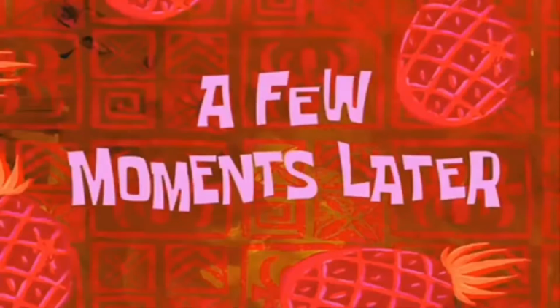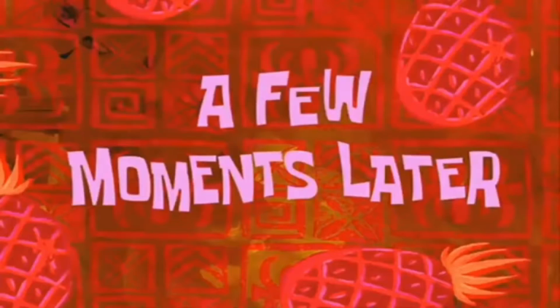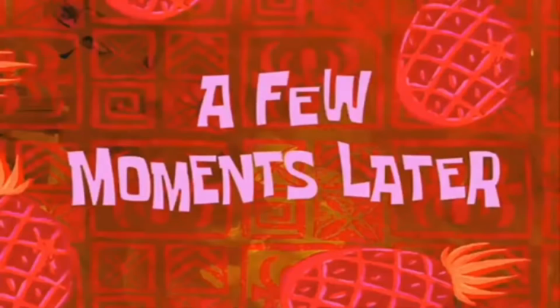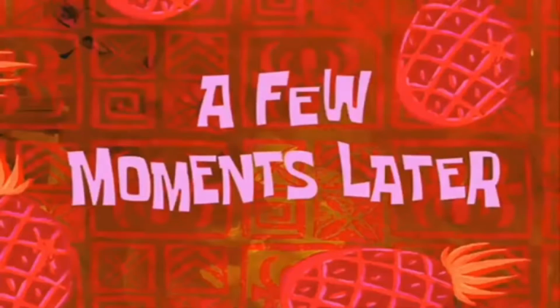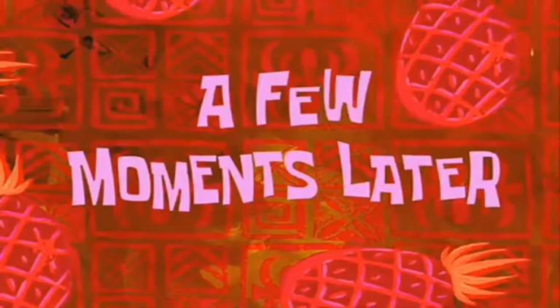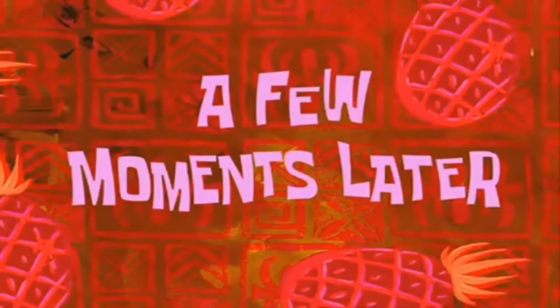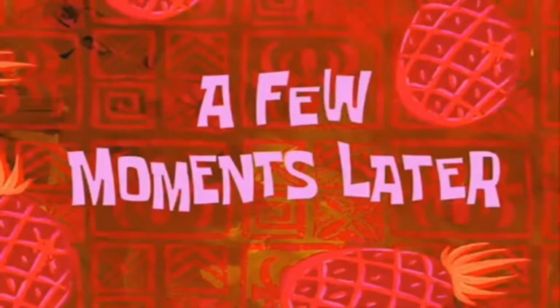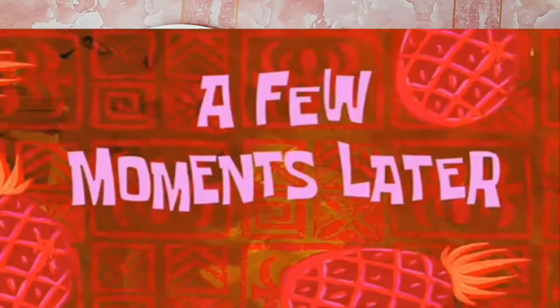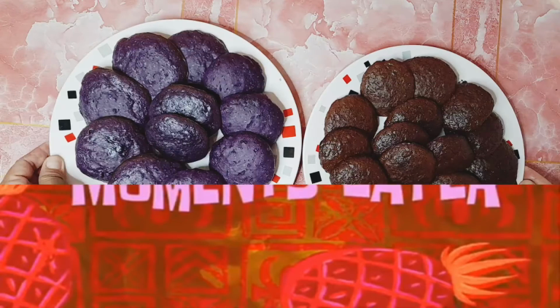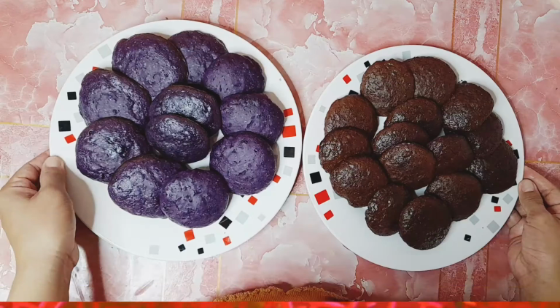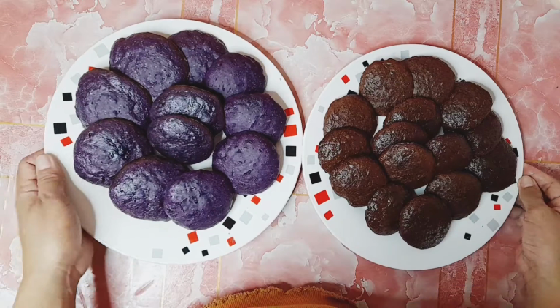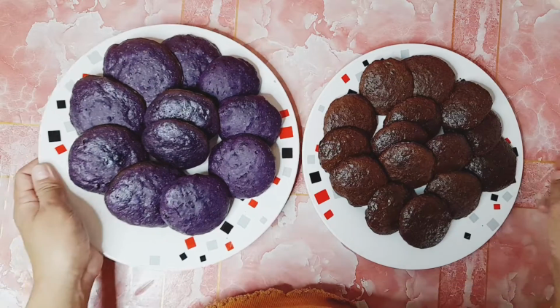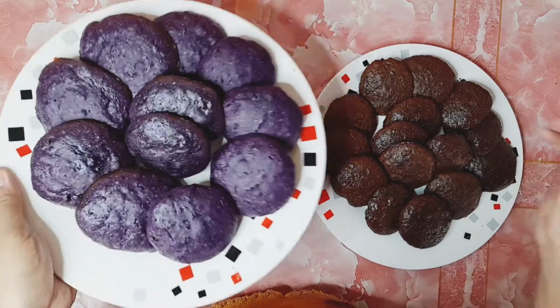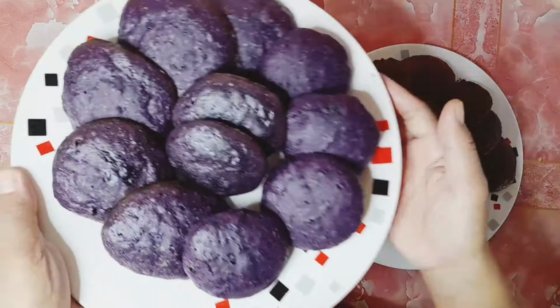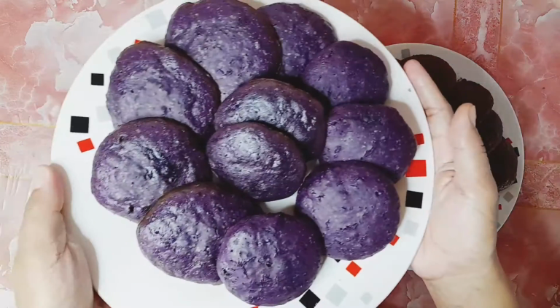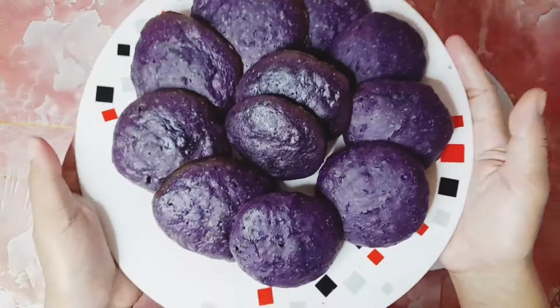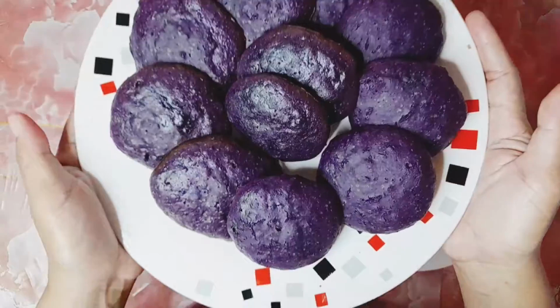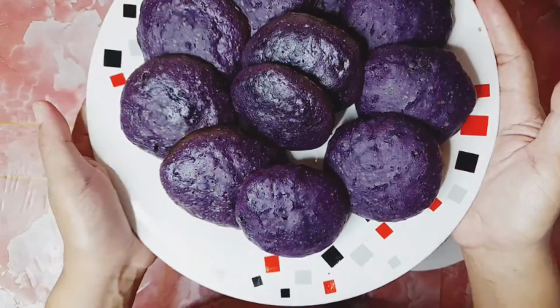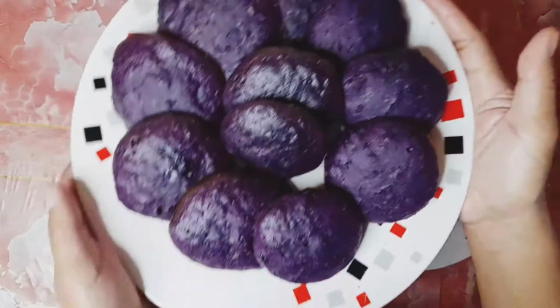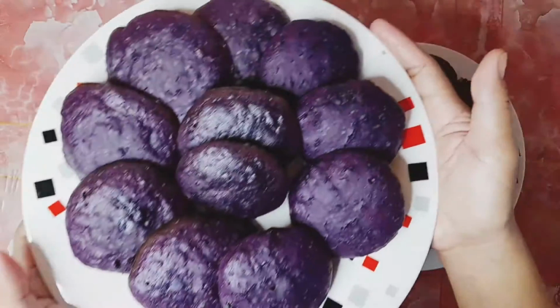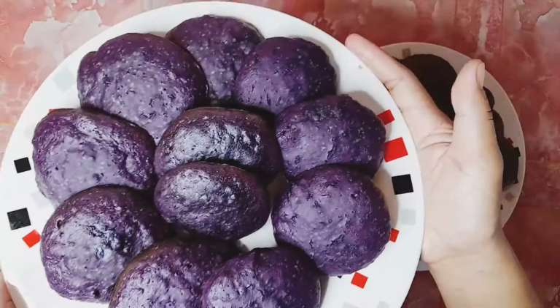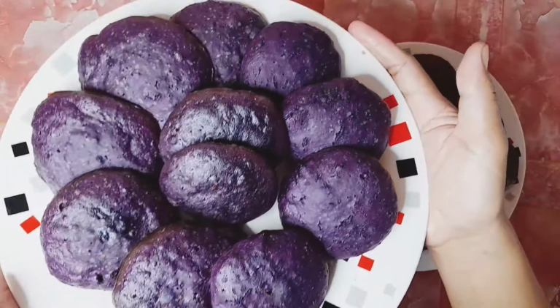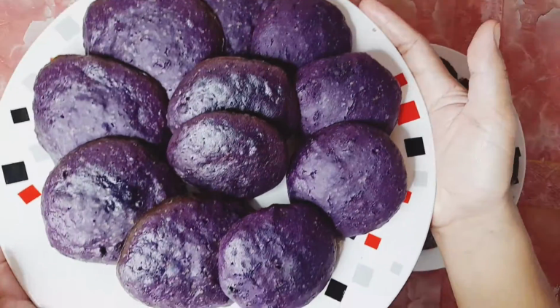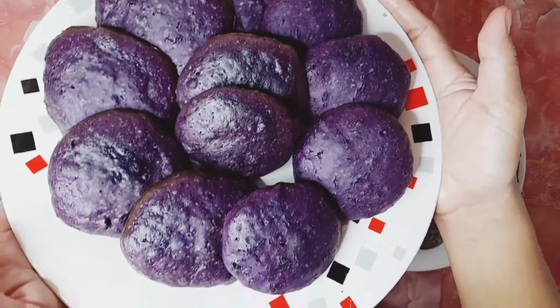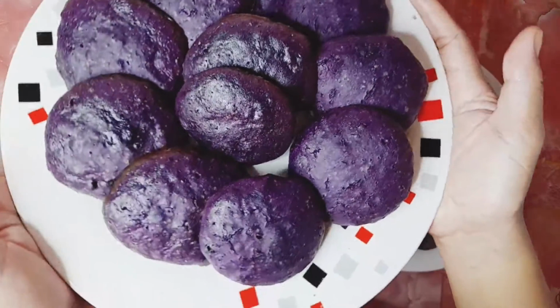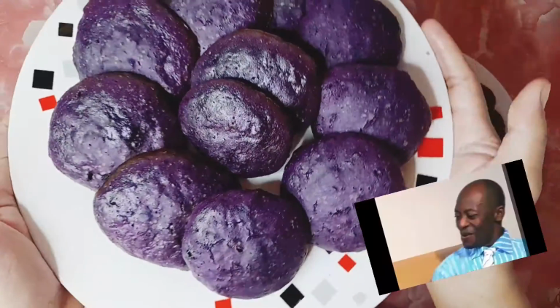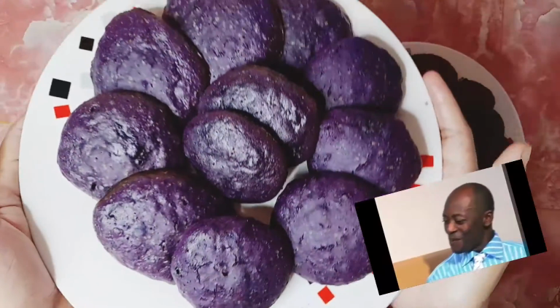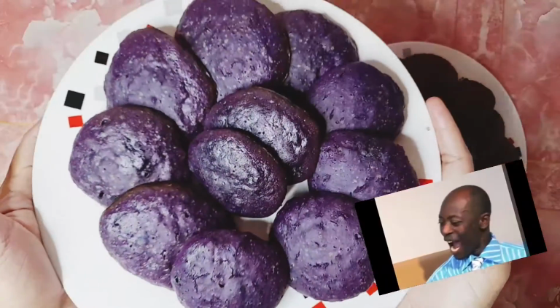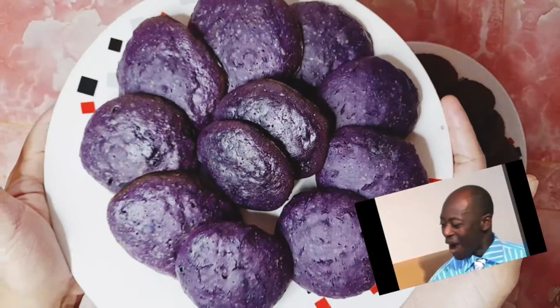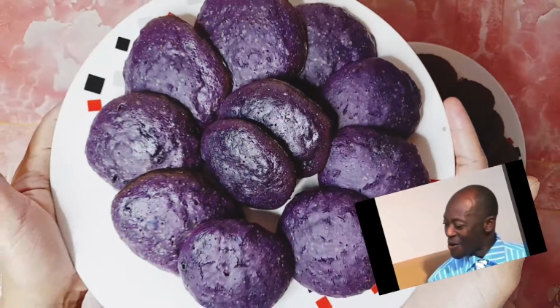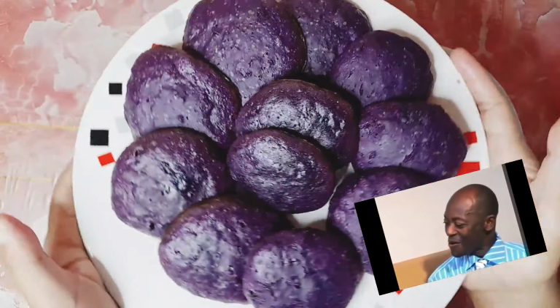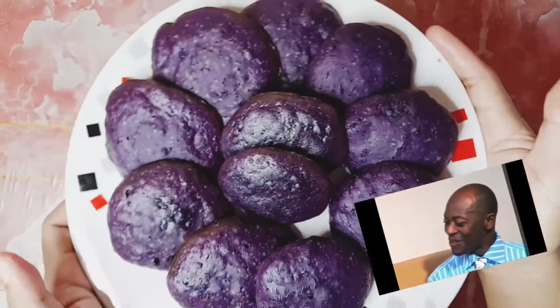A few moments later — tapos na po silang lahat! Ayan! Yeah! Woohoo!